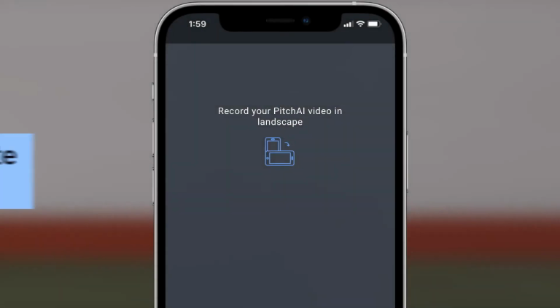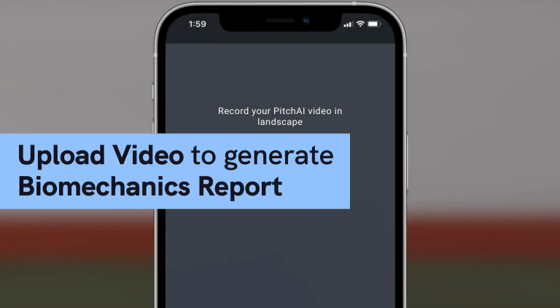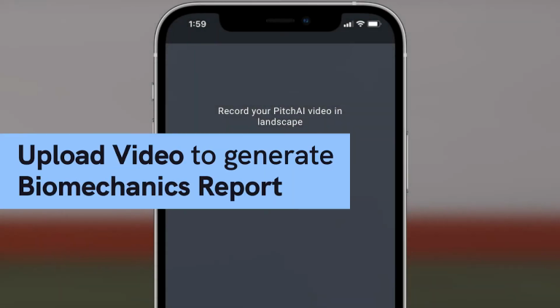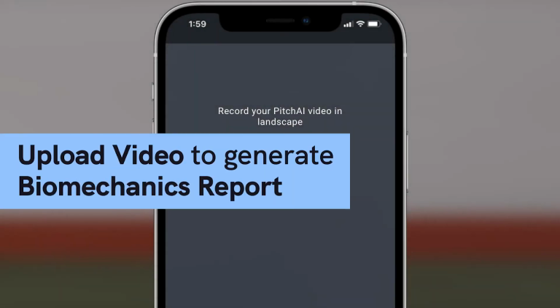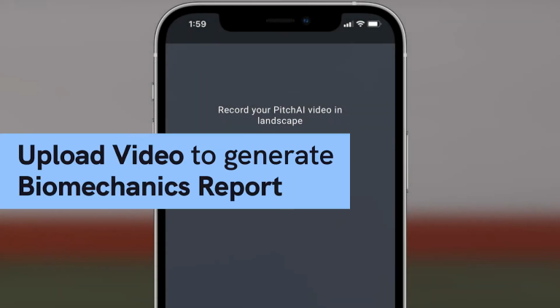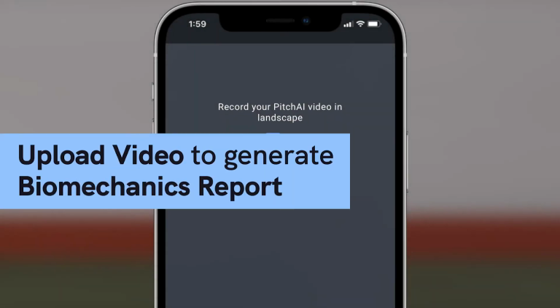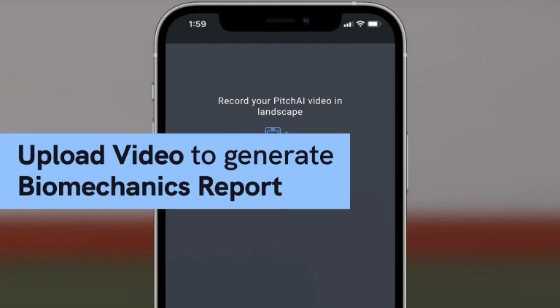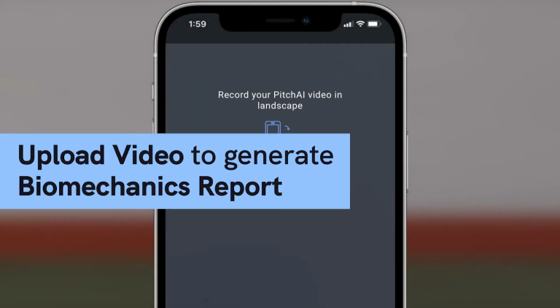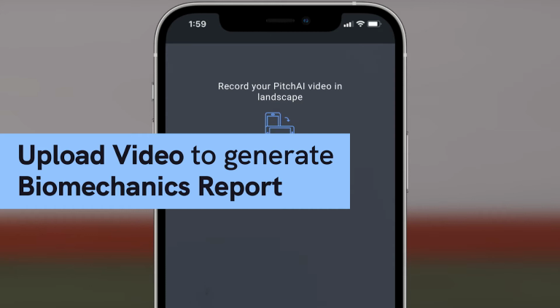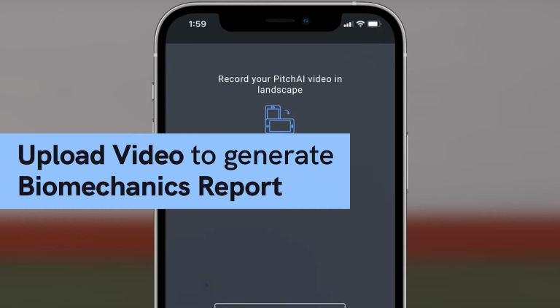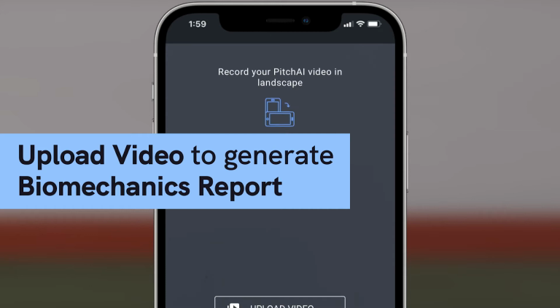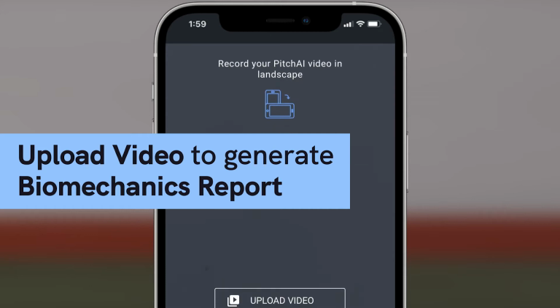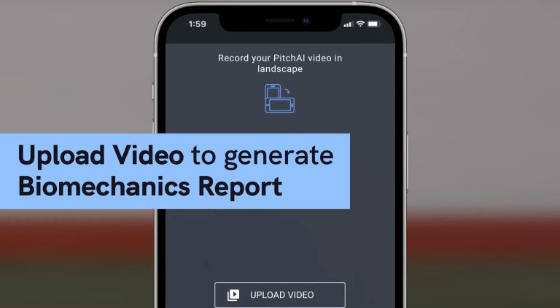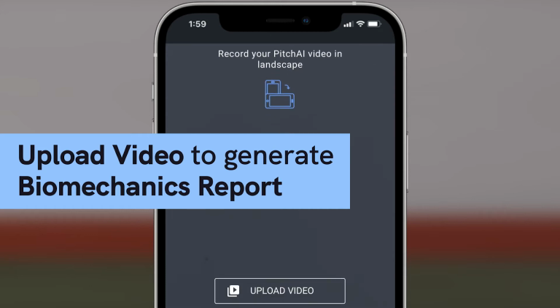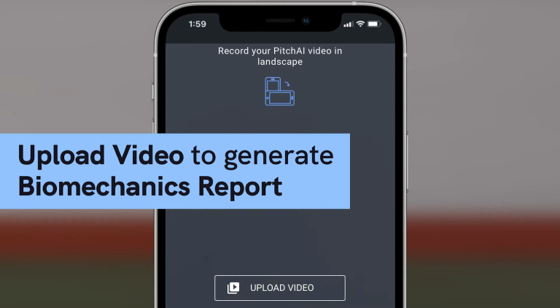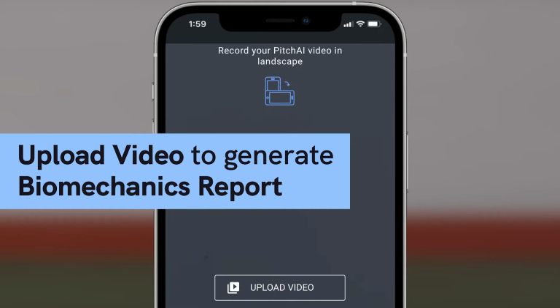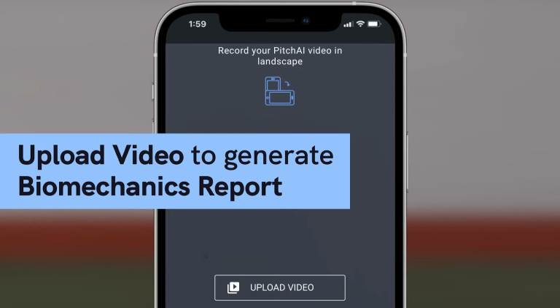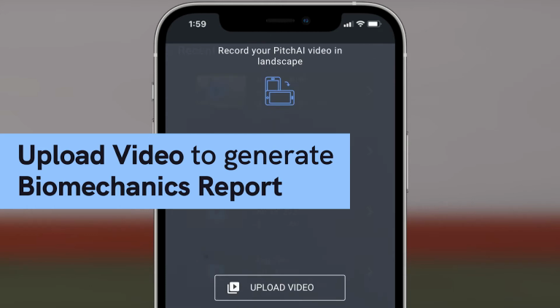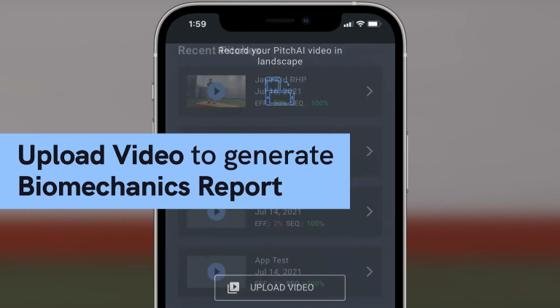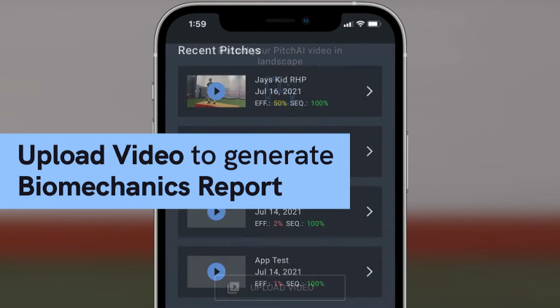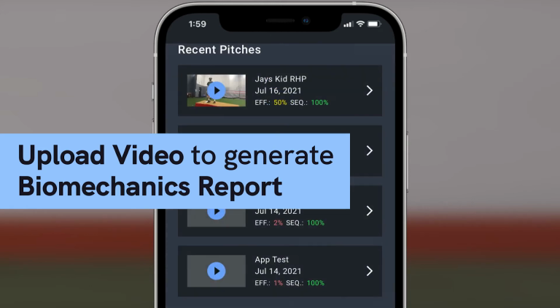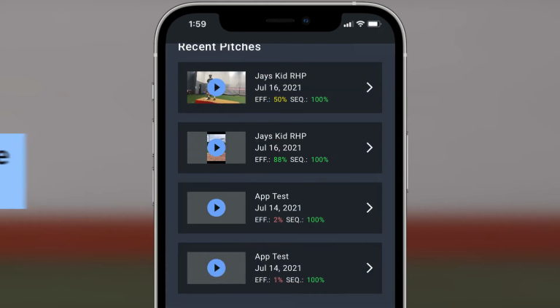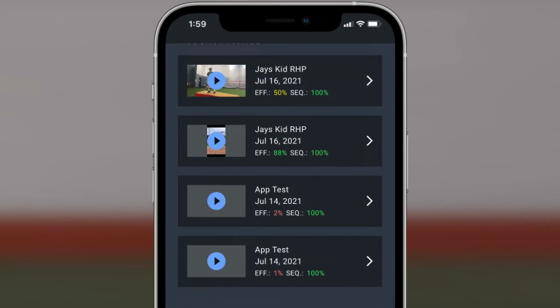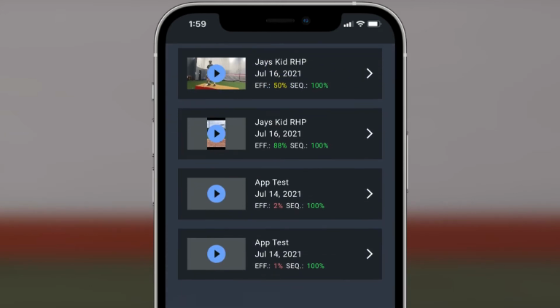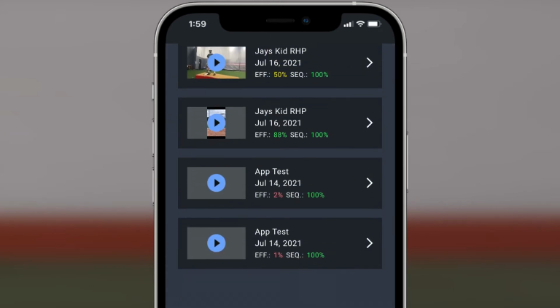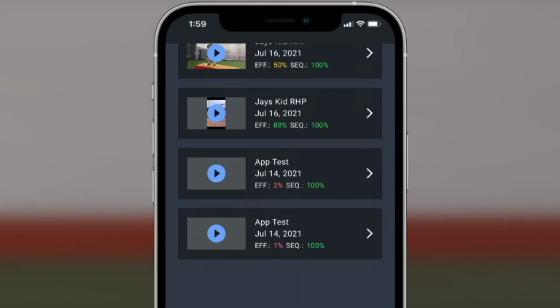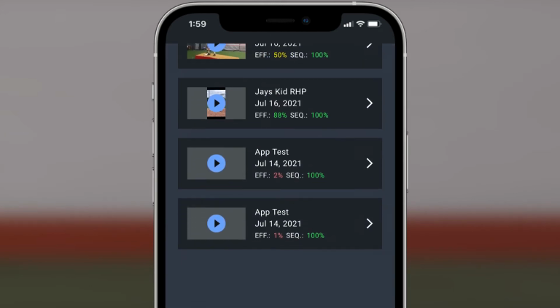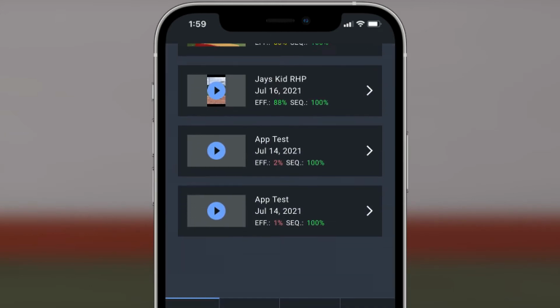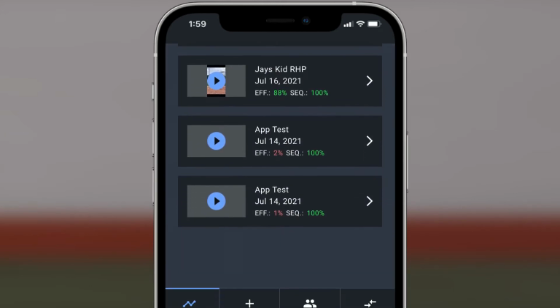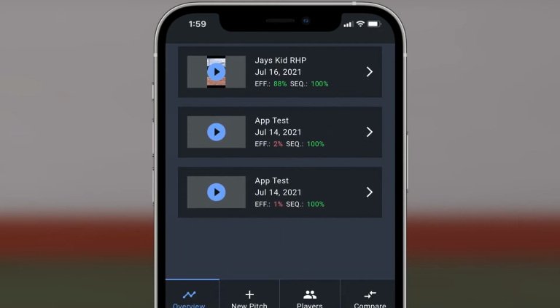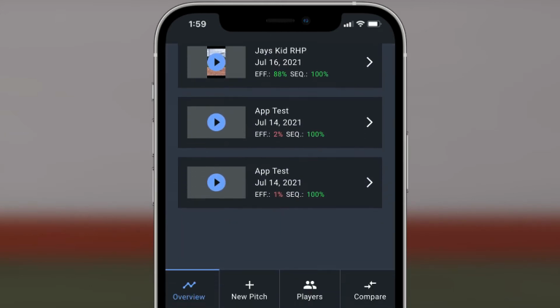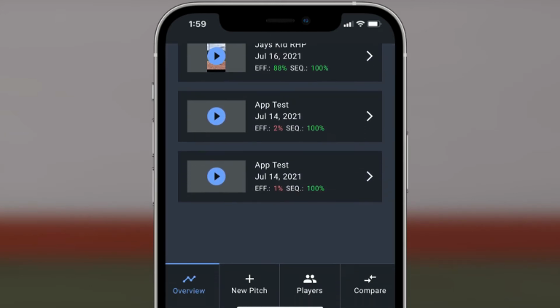After you've filmed the pitches, you can simply upload them to Pitch AI and it will generate your biomechanics report.